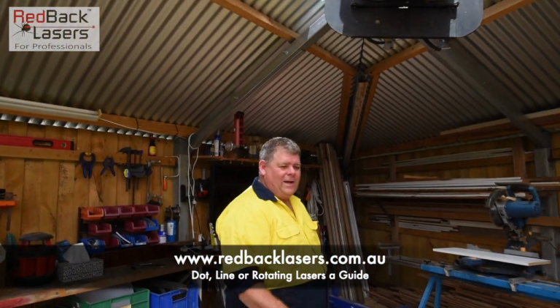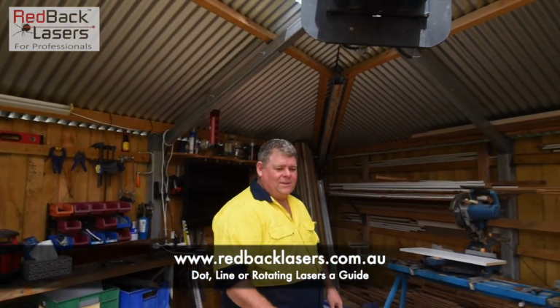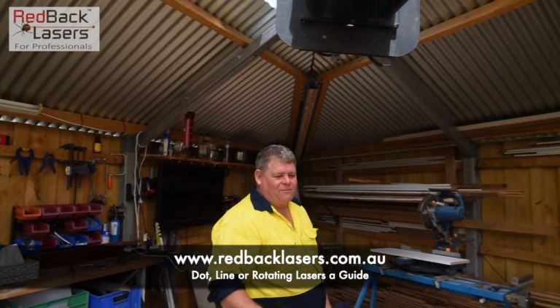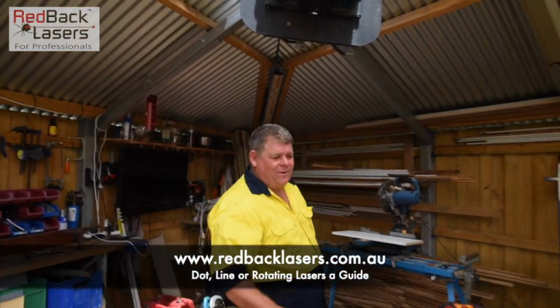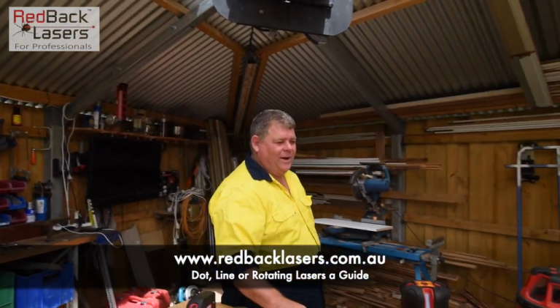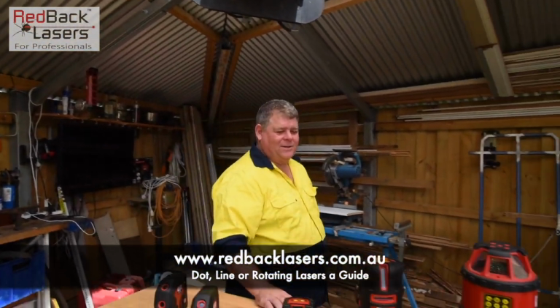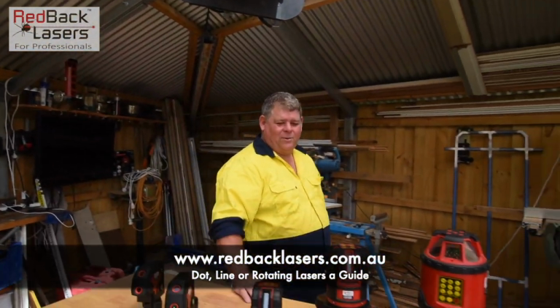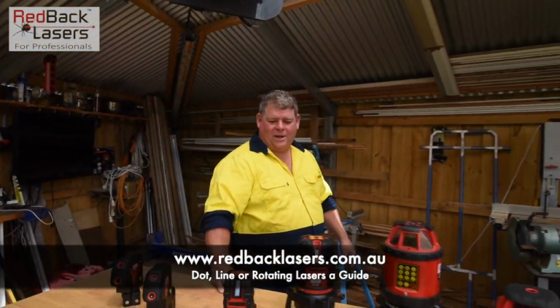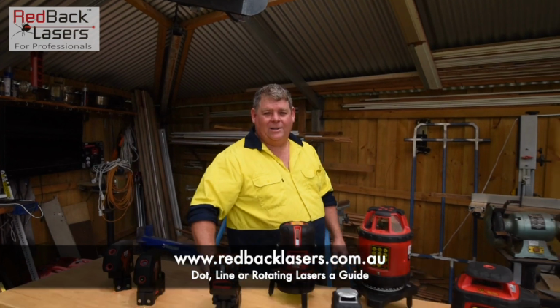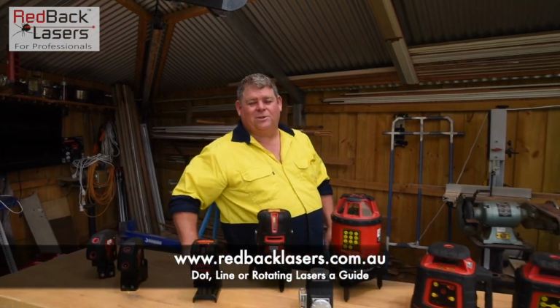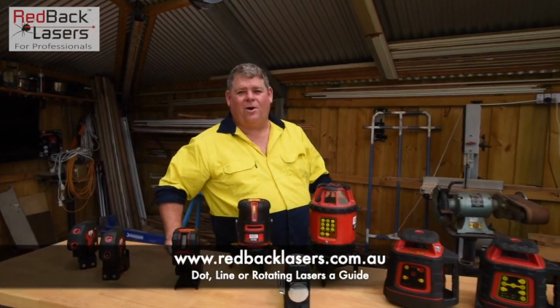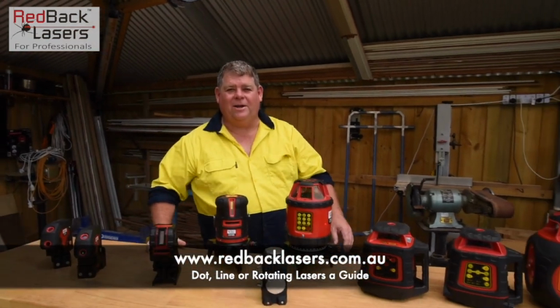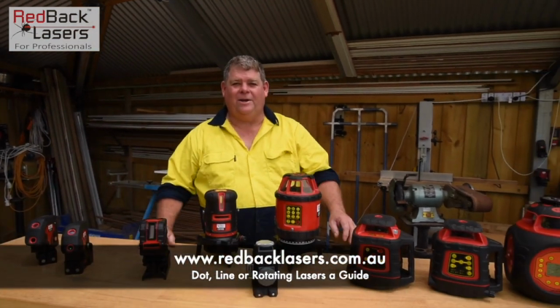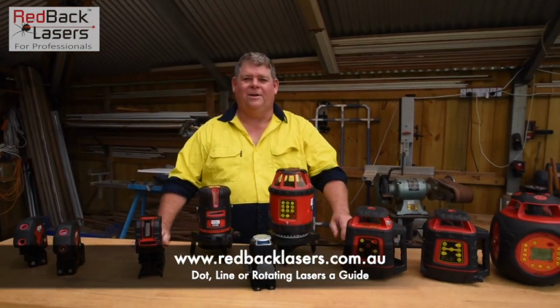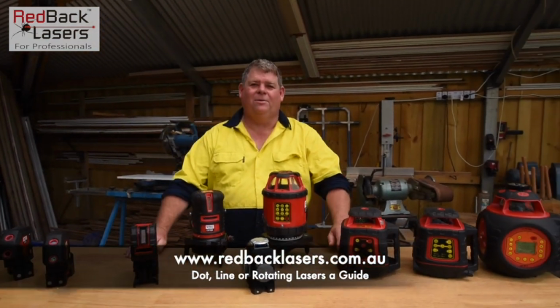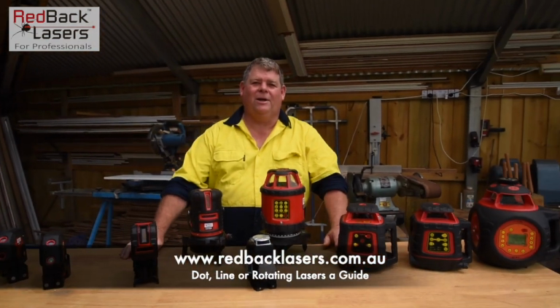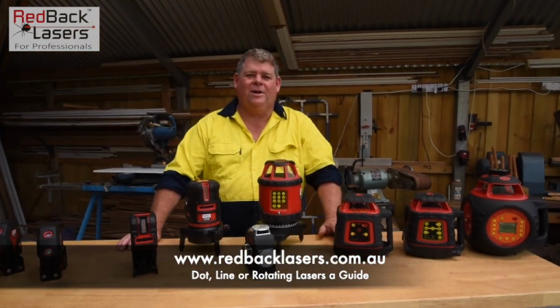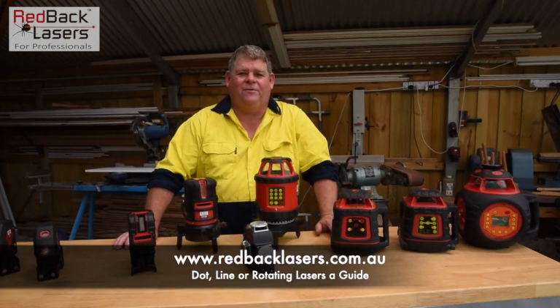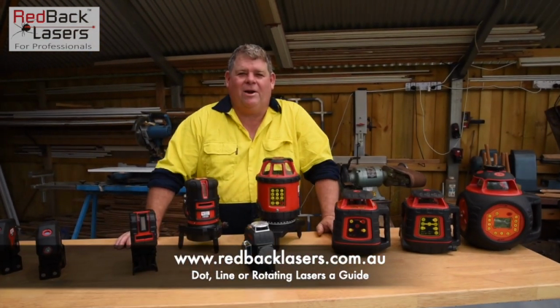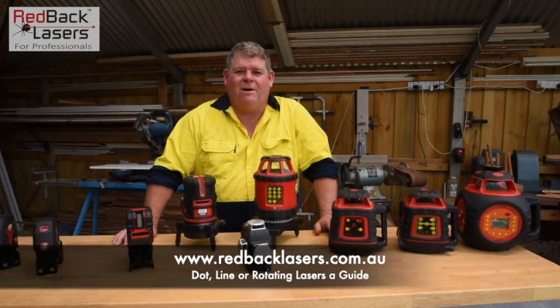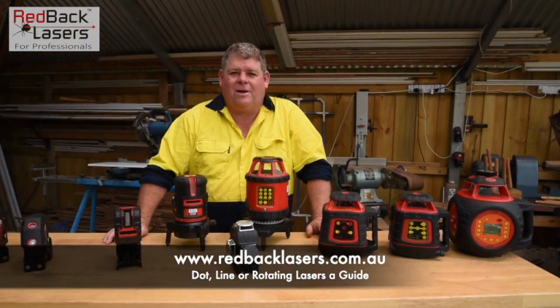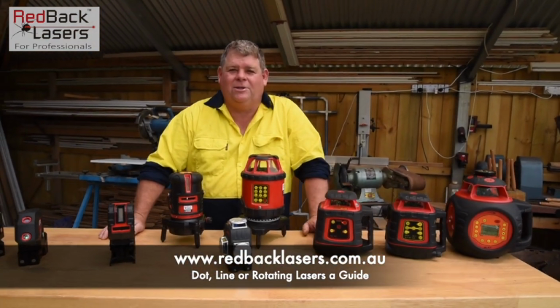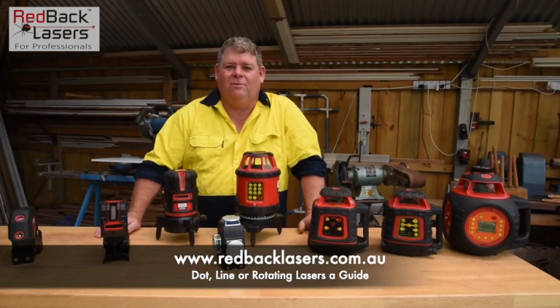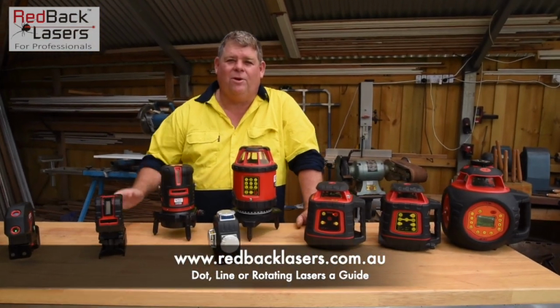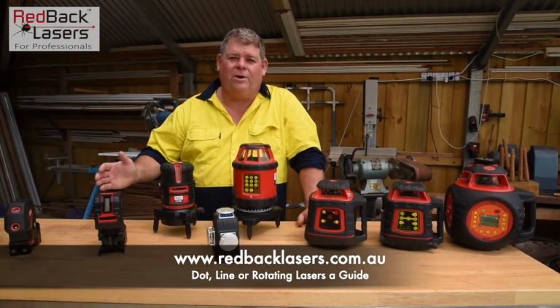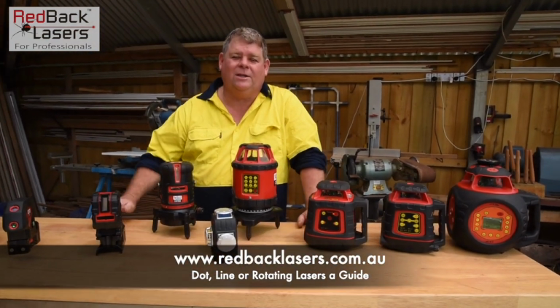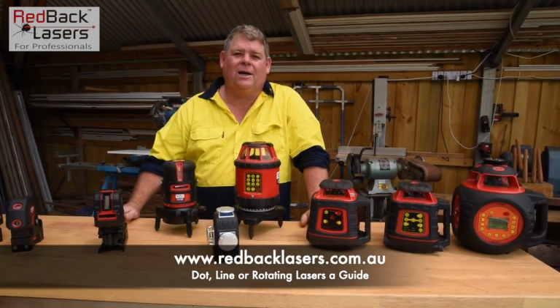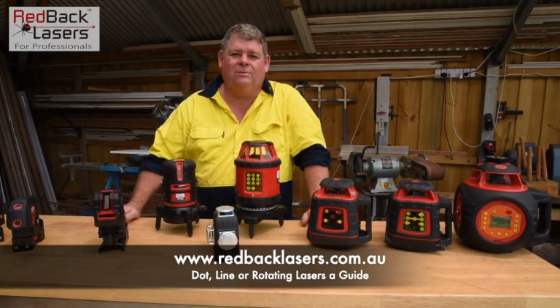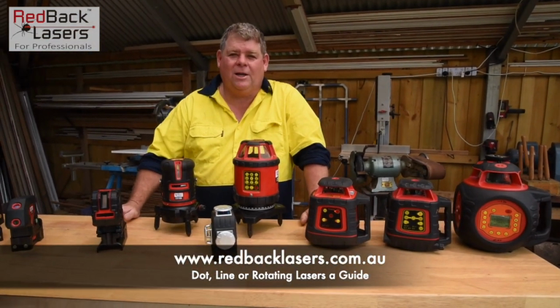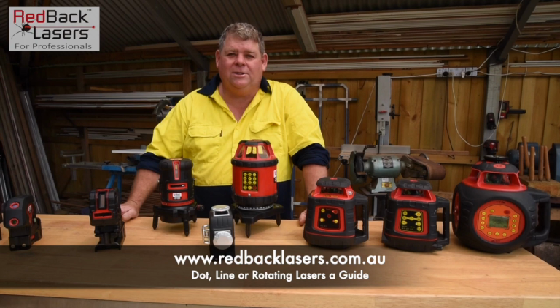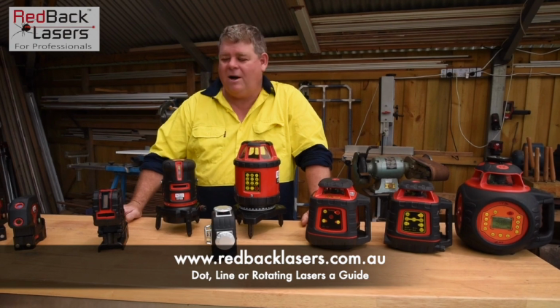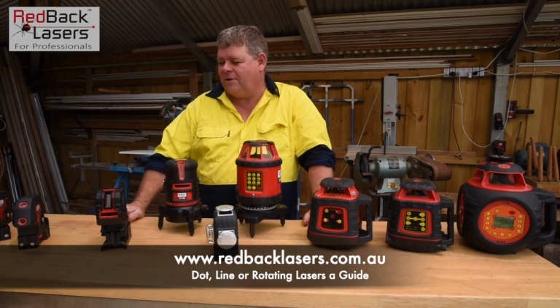Lasers everywhere! So which laser do I need? Well, really you need to figure out your application before you work out exactly which laser you're after.